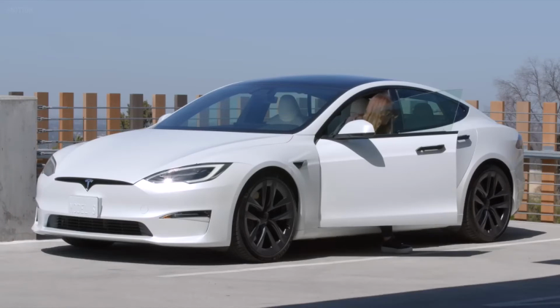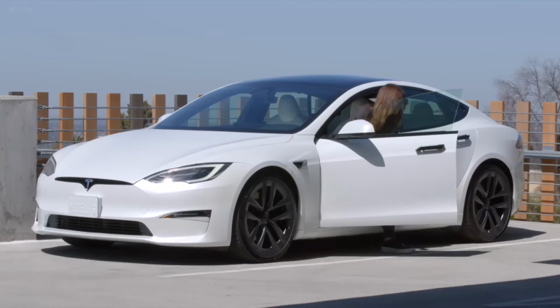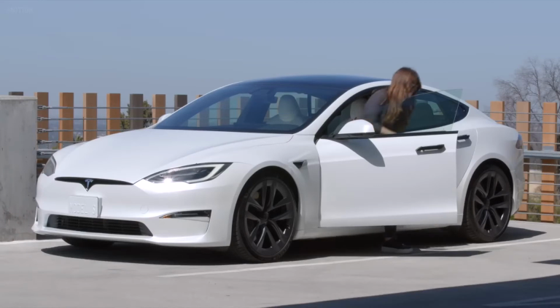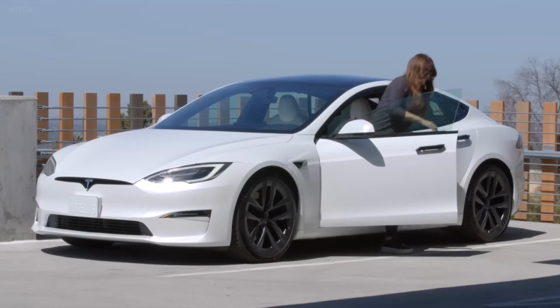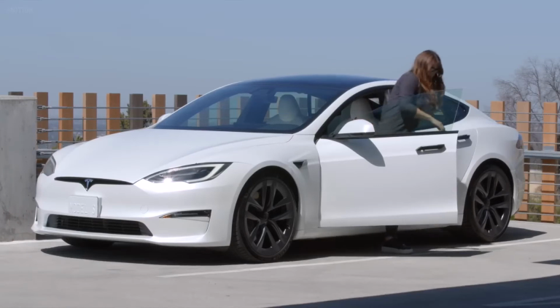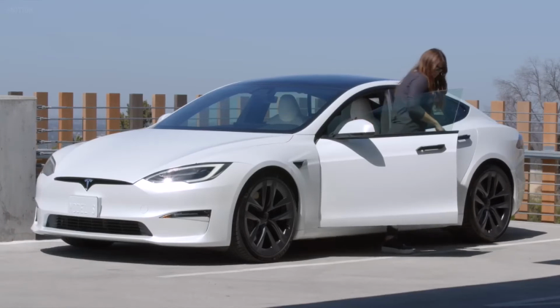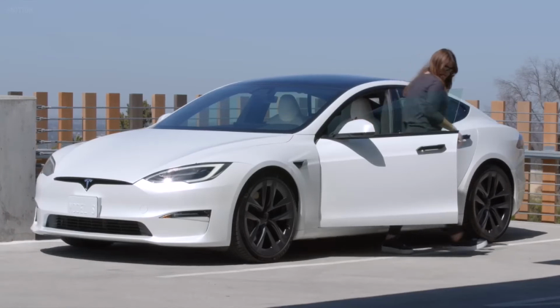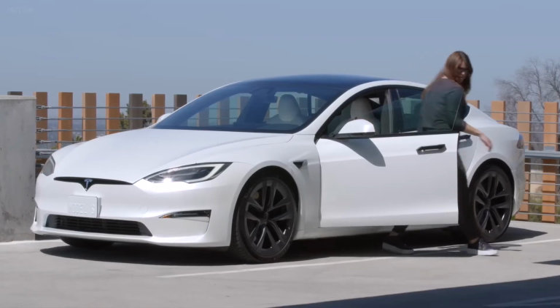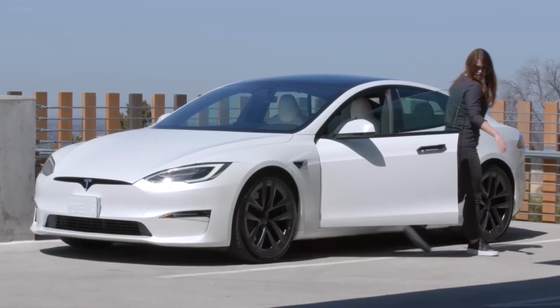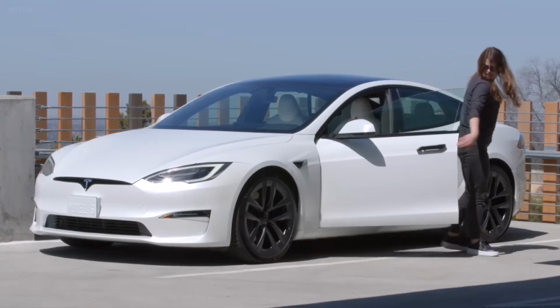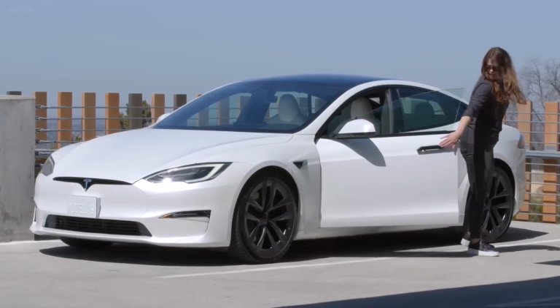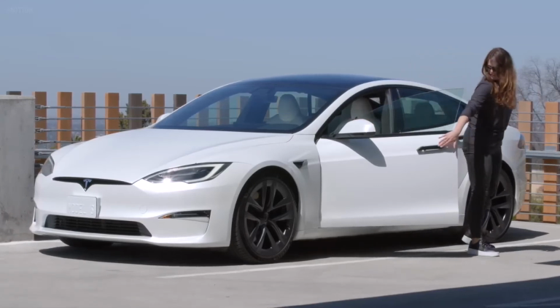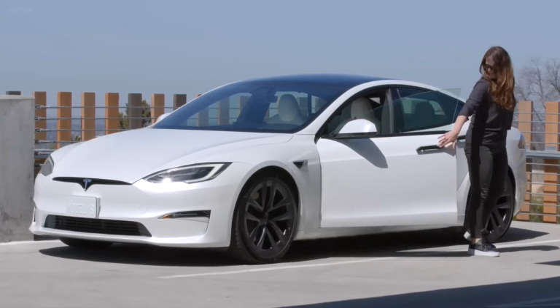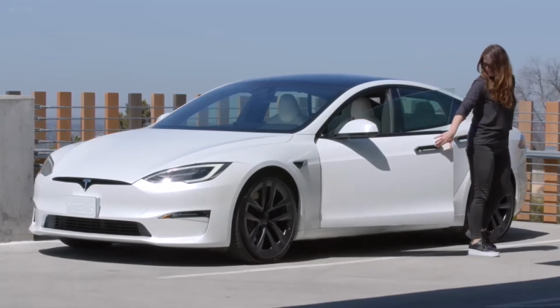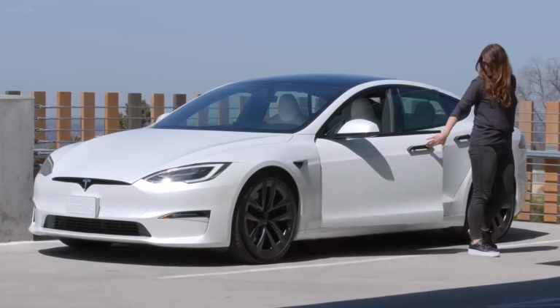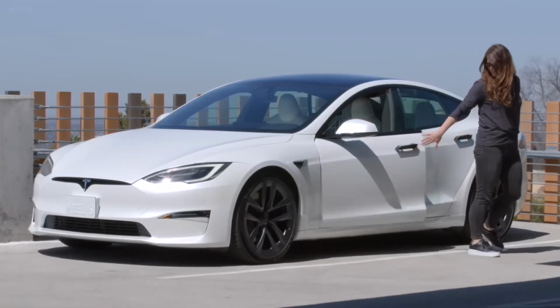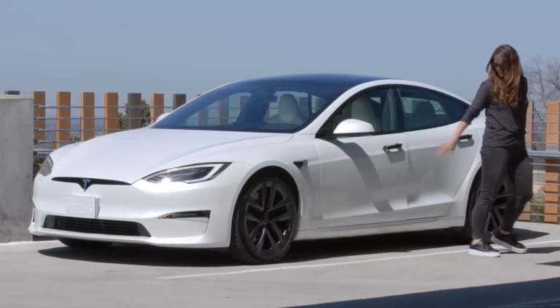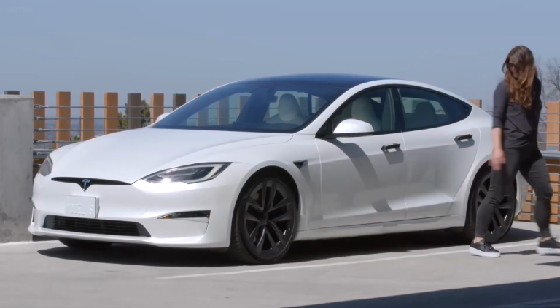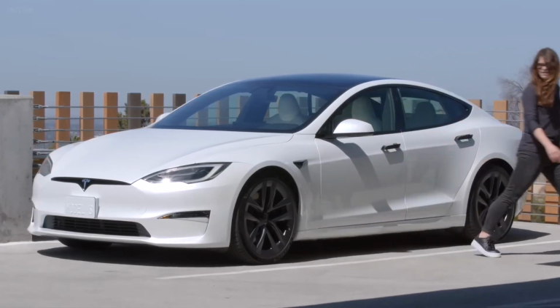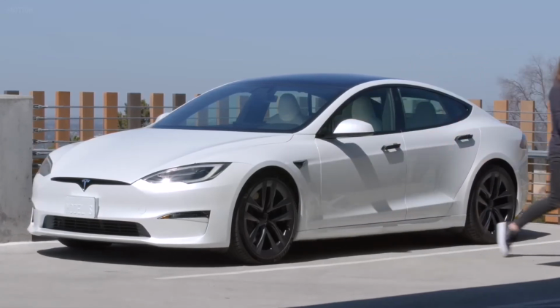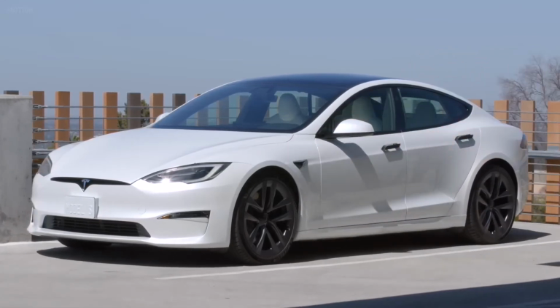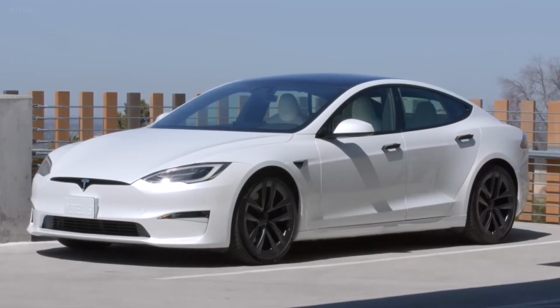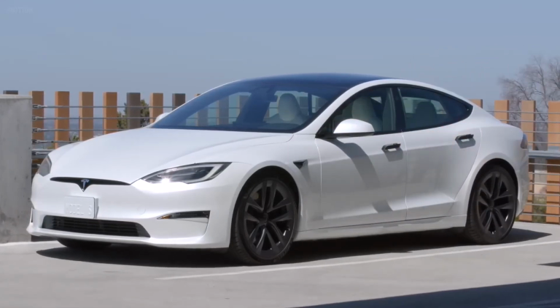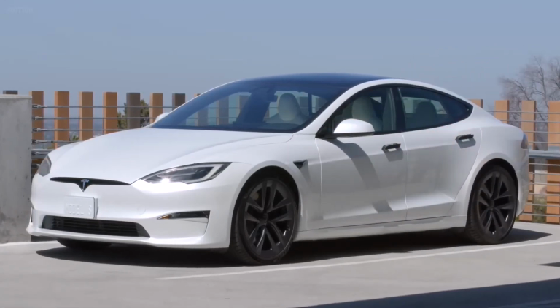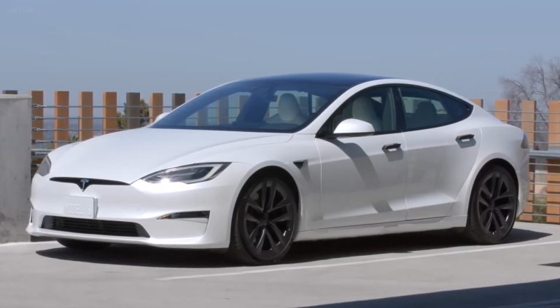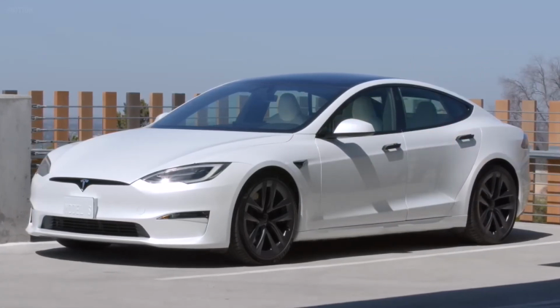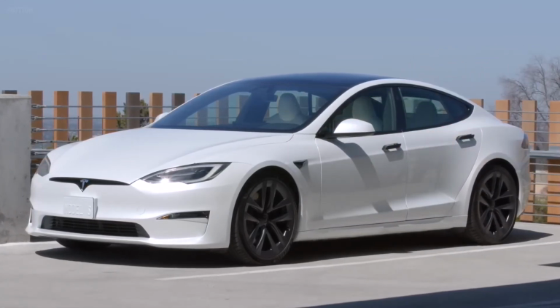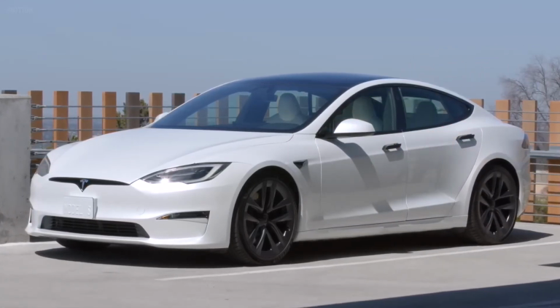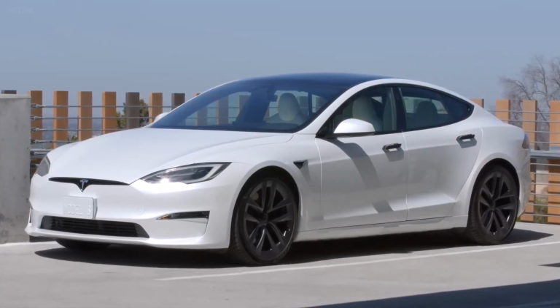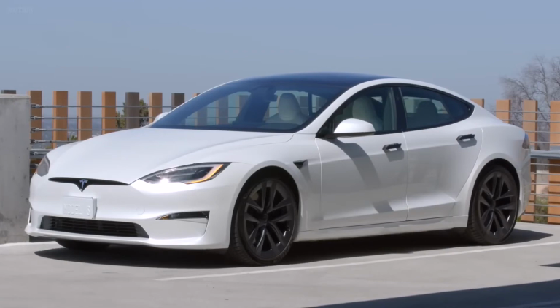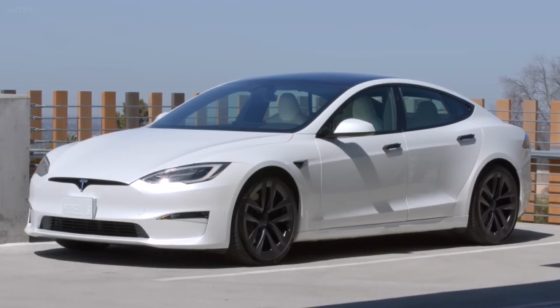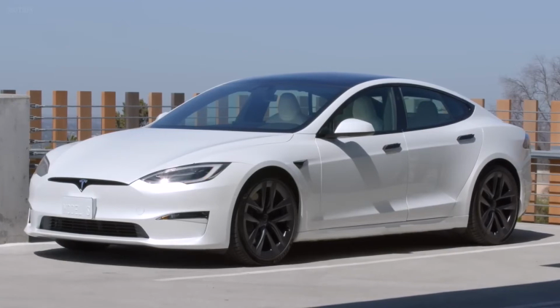Once your car is in park, you can get out. Your Tesla powers off once you get out and close the doors.